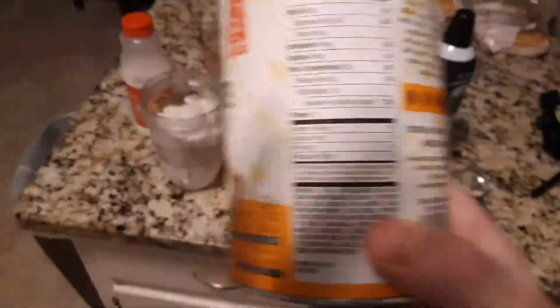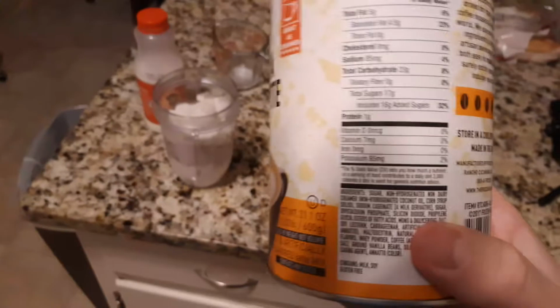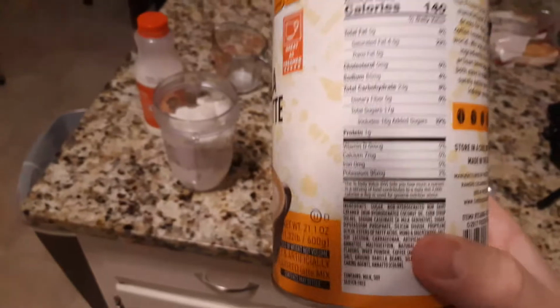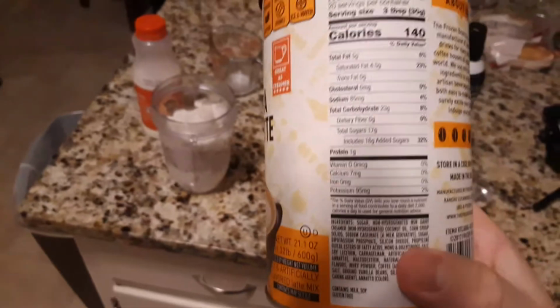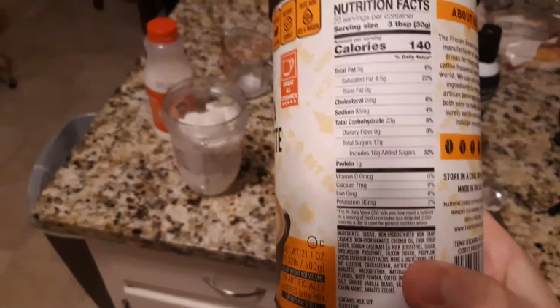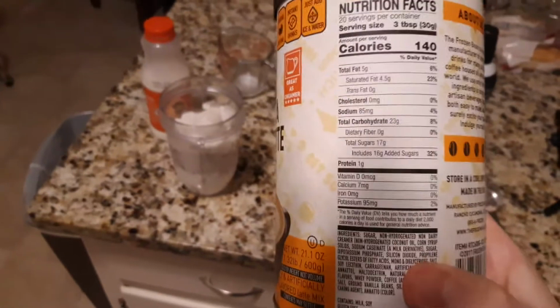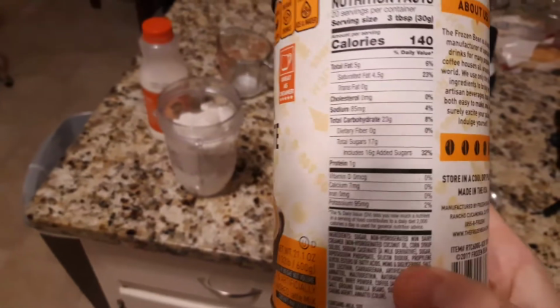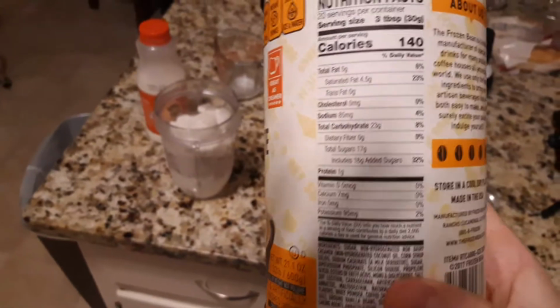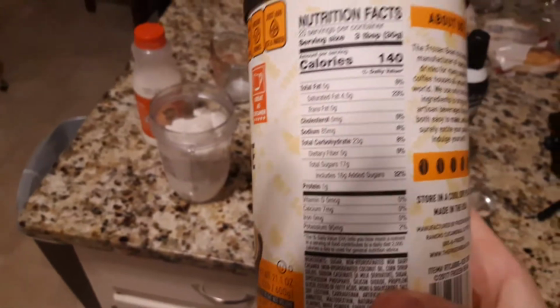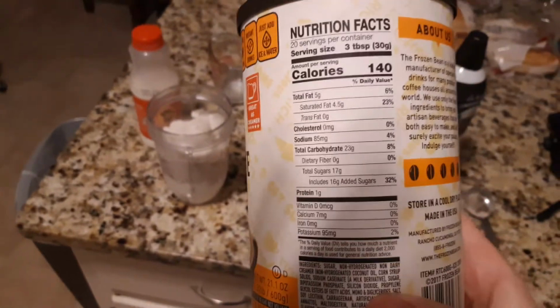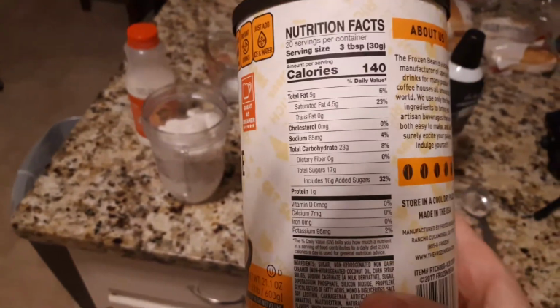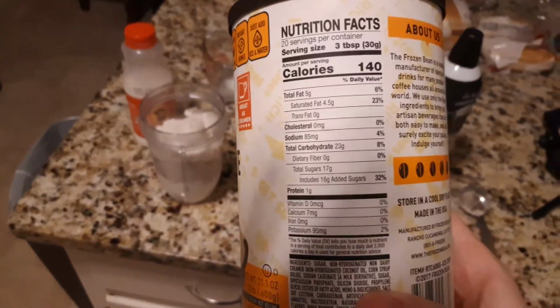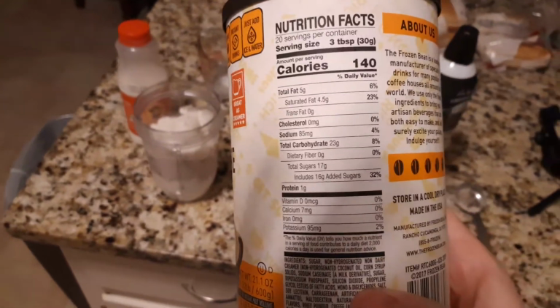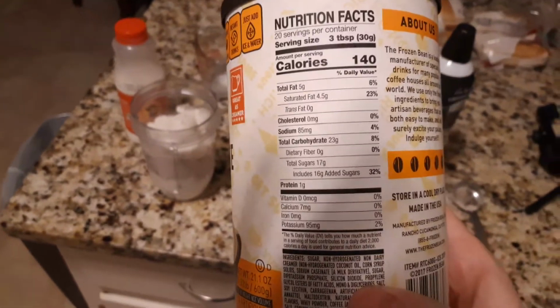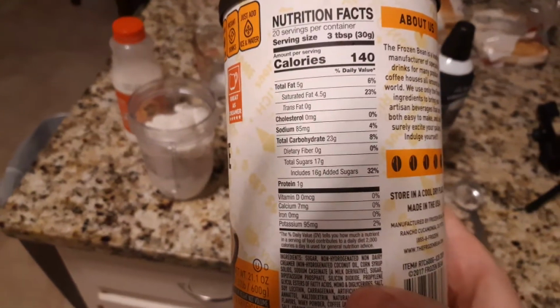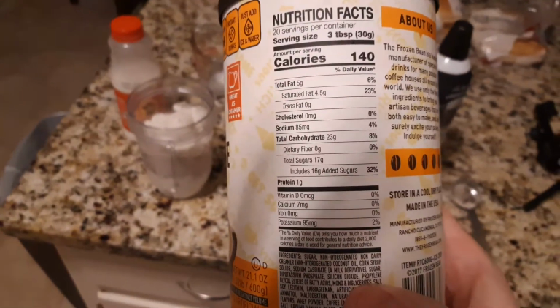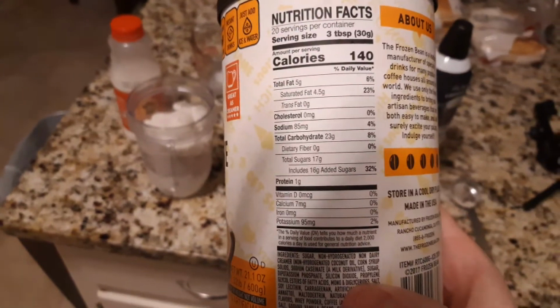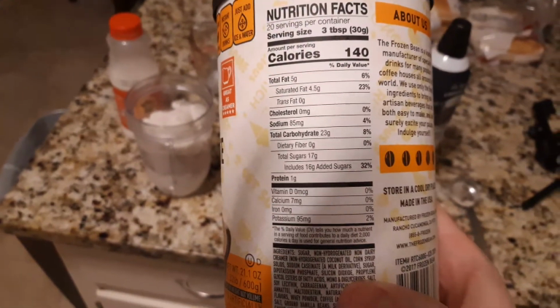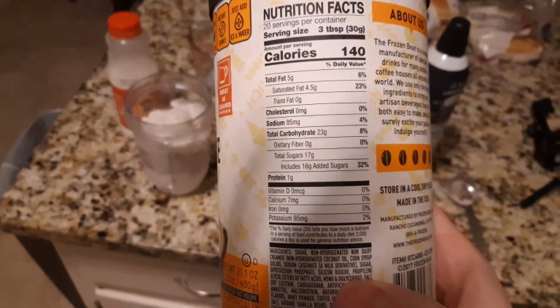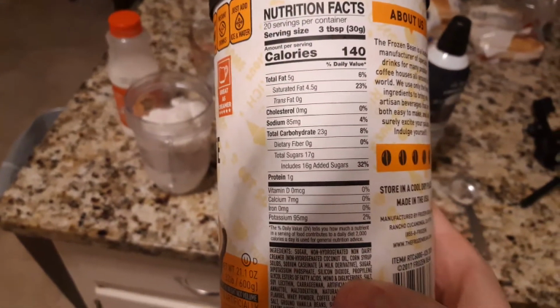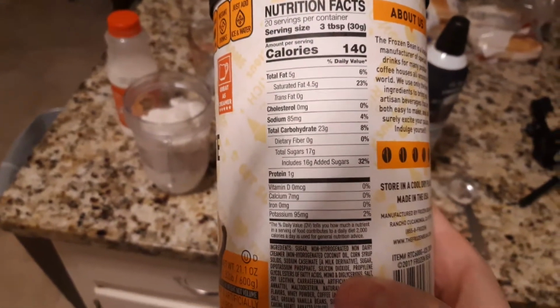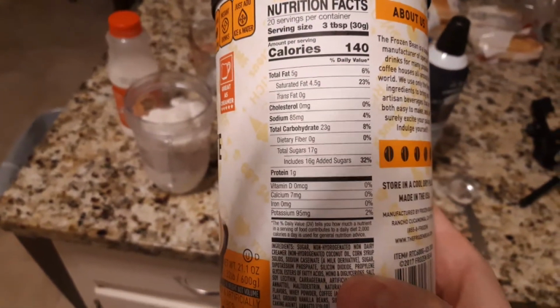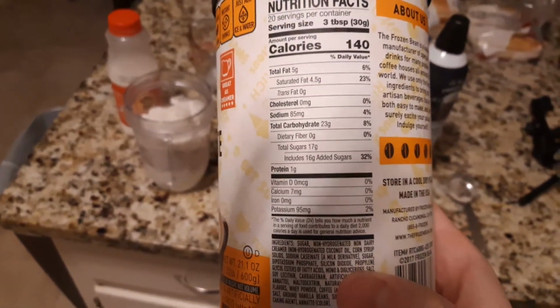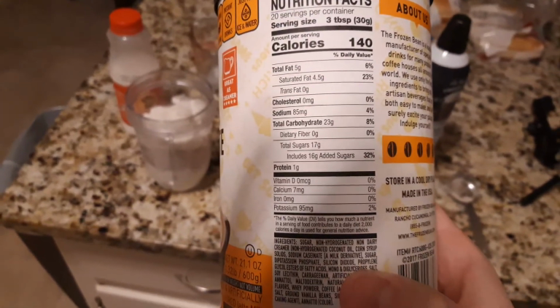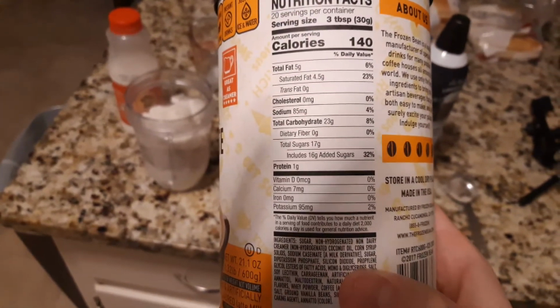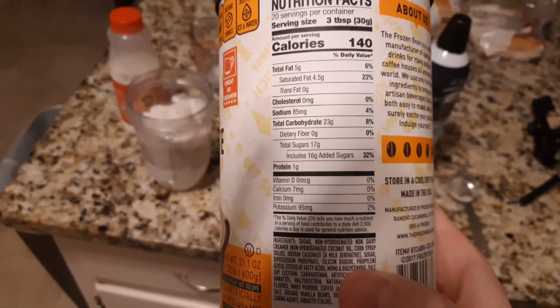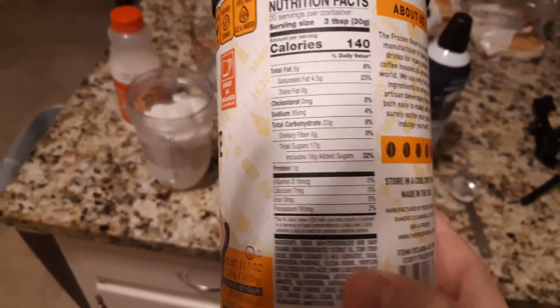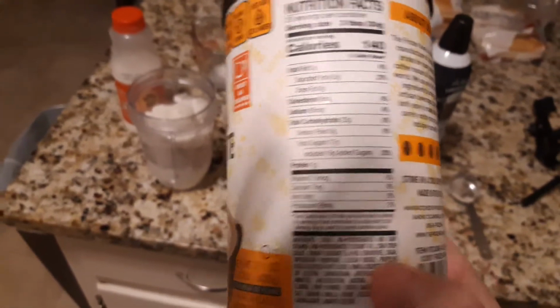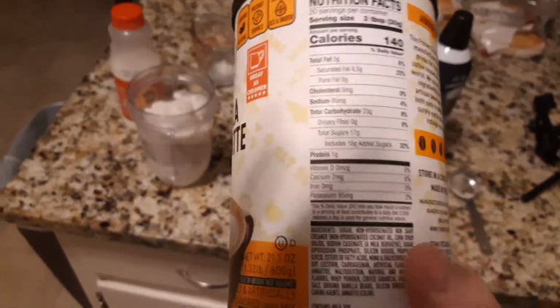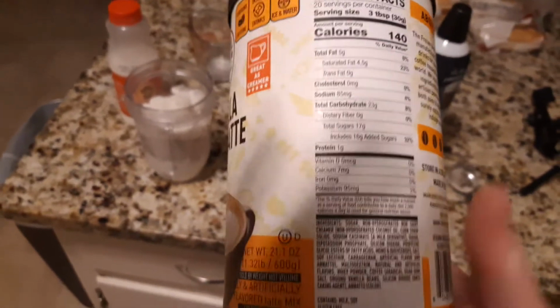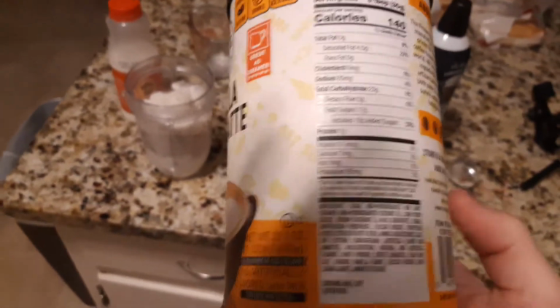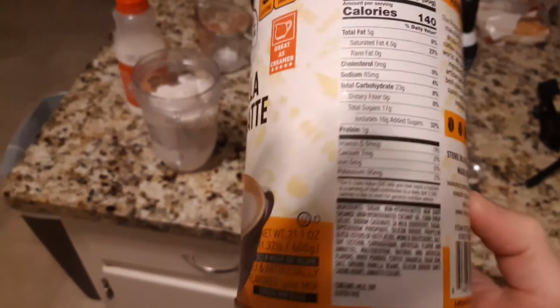Serving size is 3 tablespoons at 140 calories, 5 grams of fat, 23 grams of carbs, and 1 gram of protein.